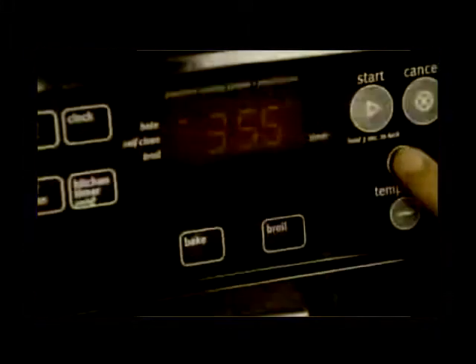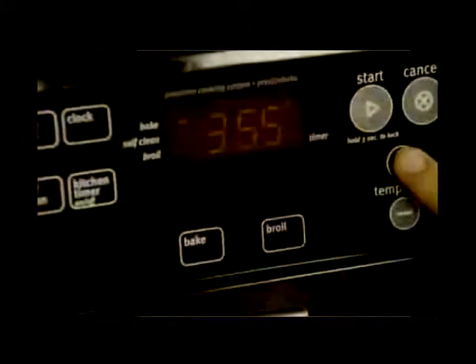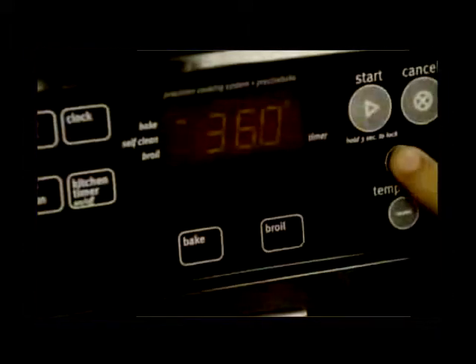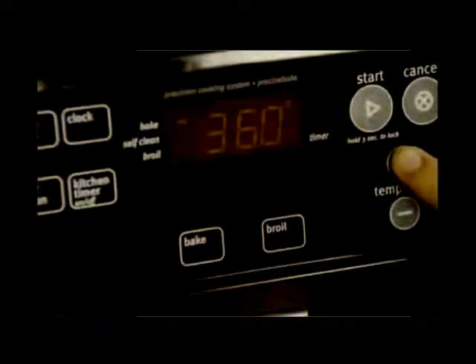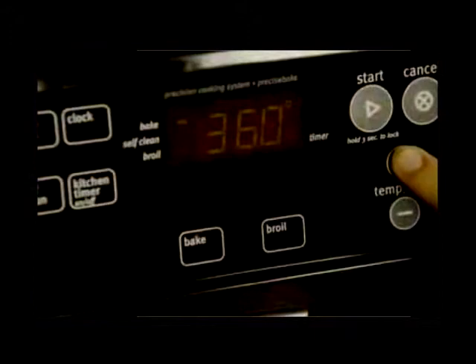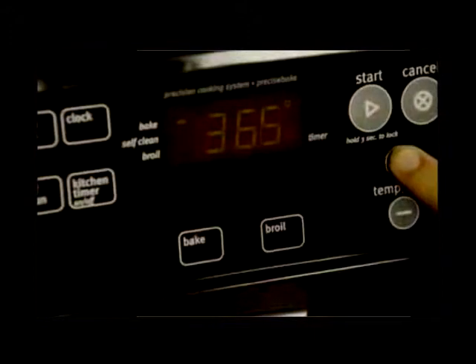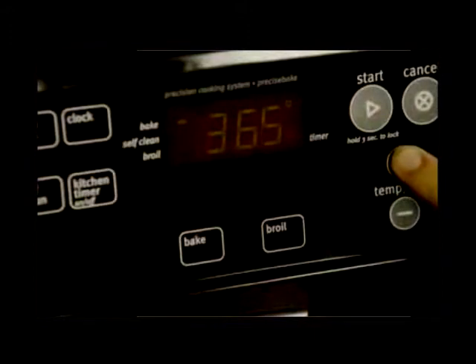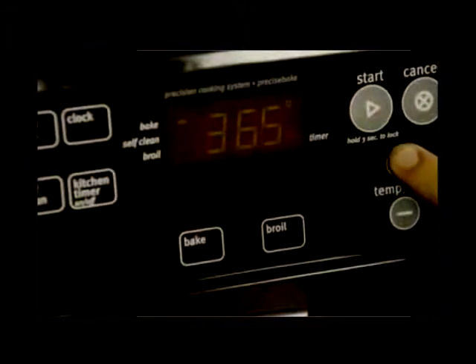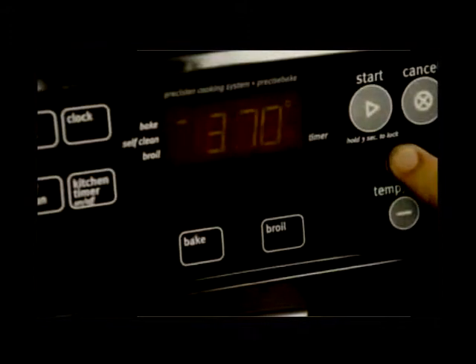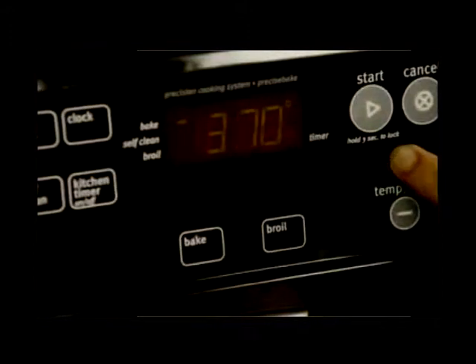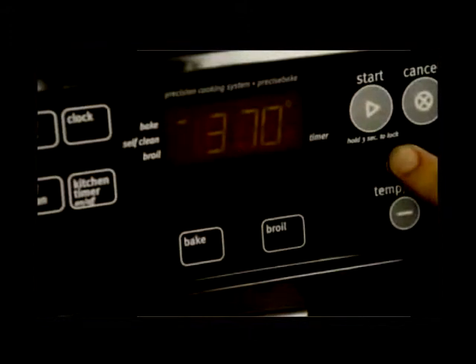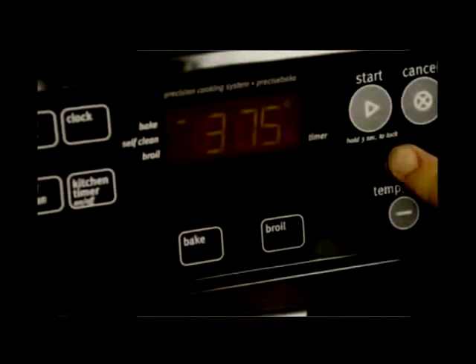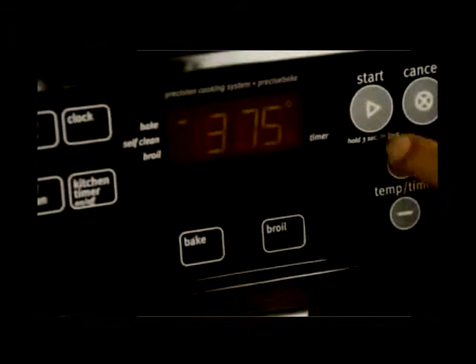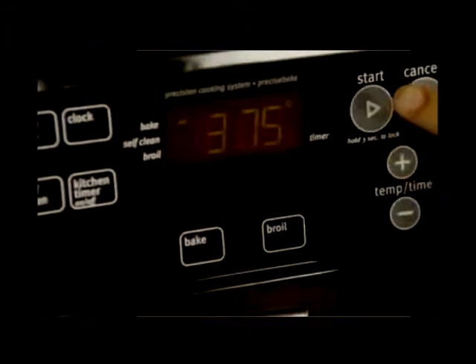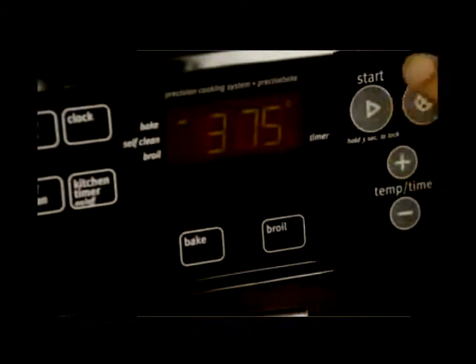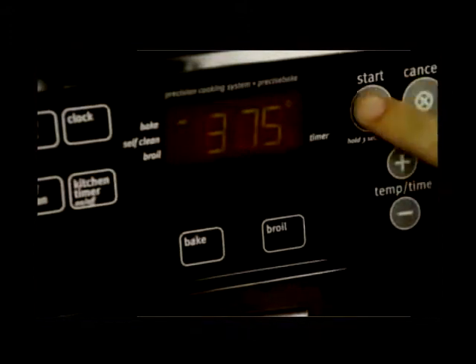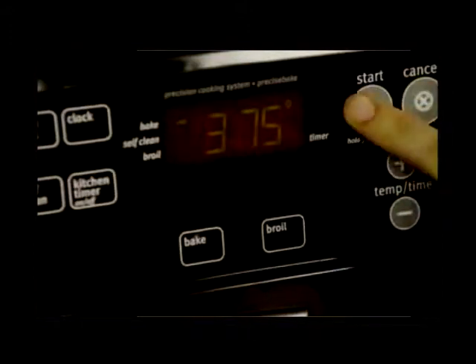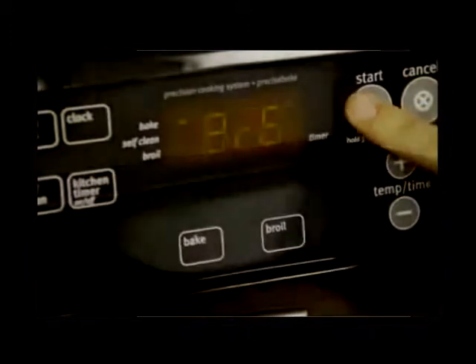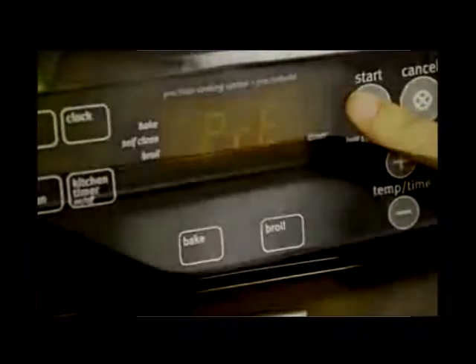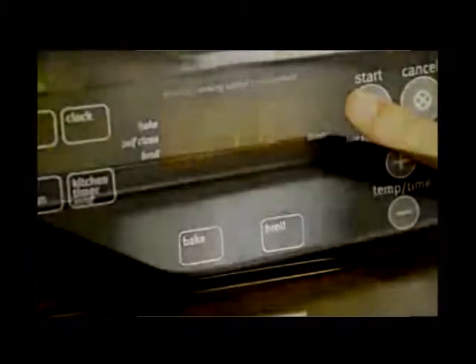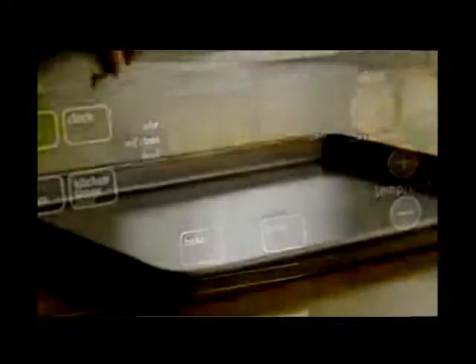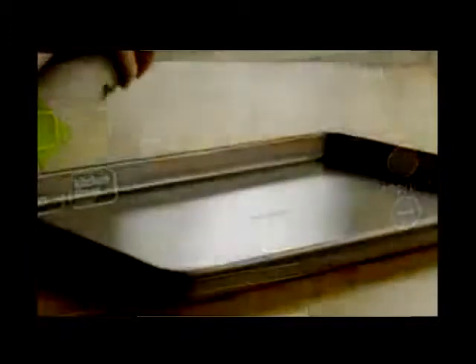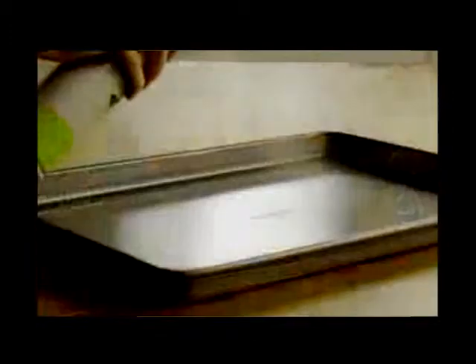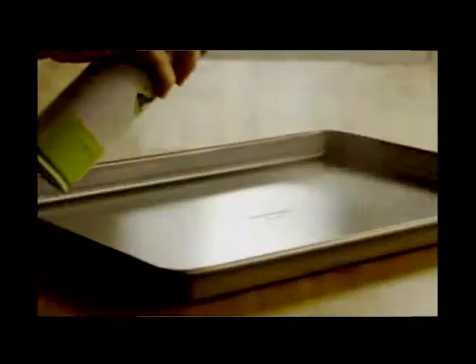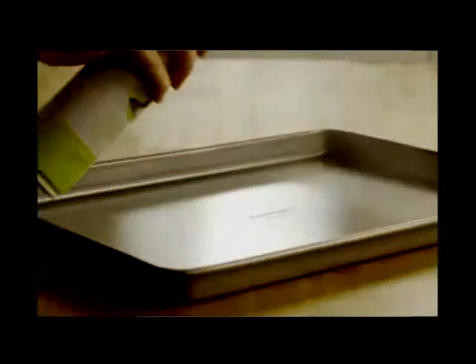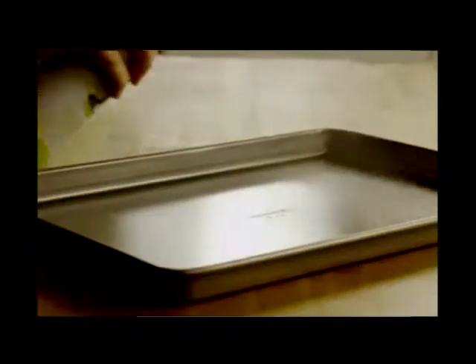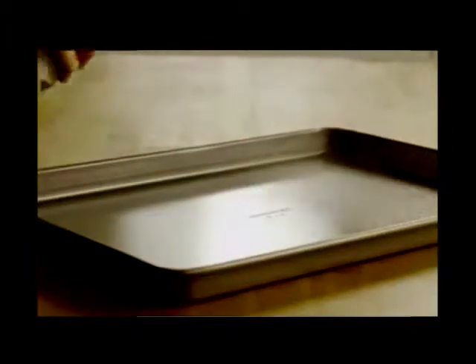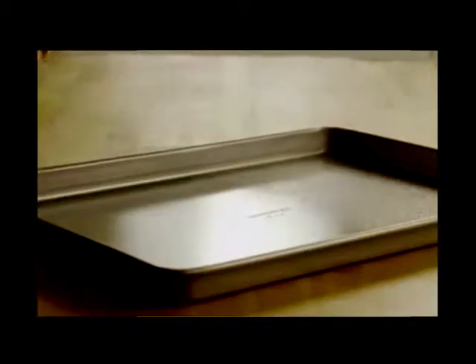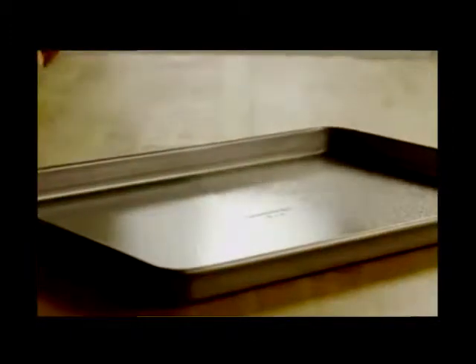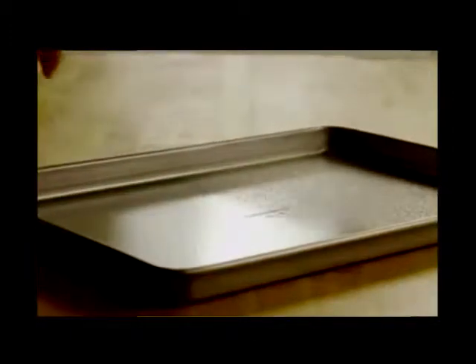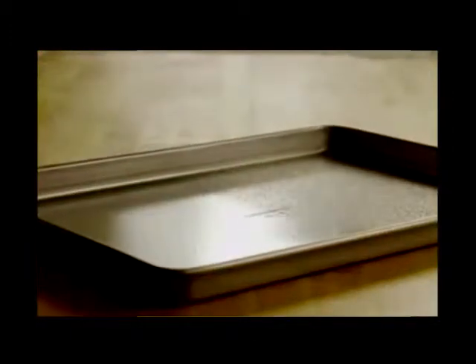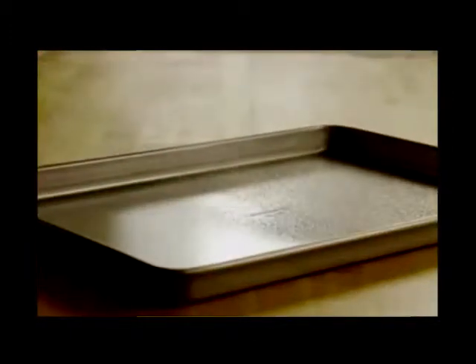Let's start by preheating the oven to 375 degrees and lightly greasing a baking sheet.